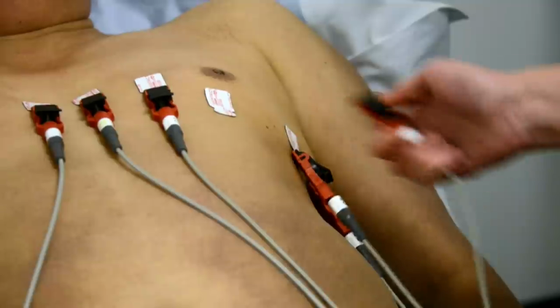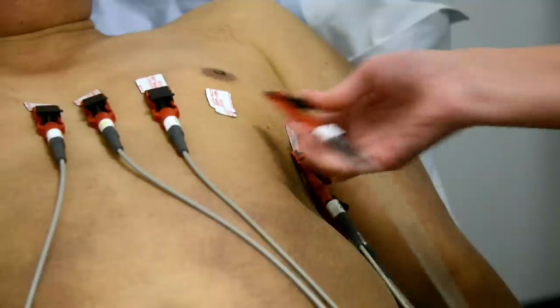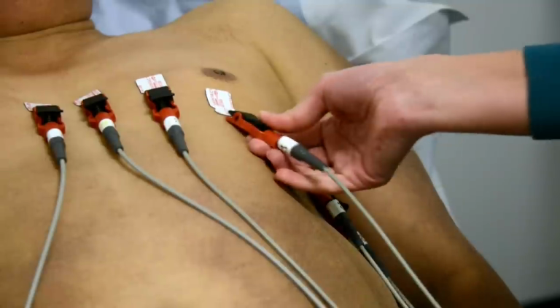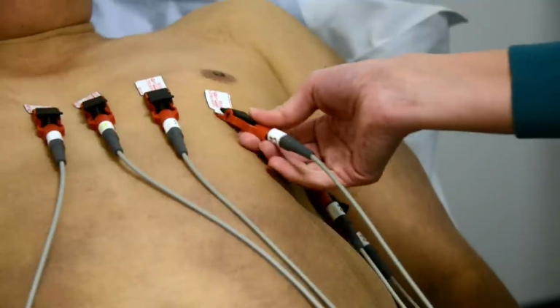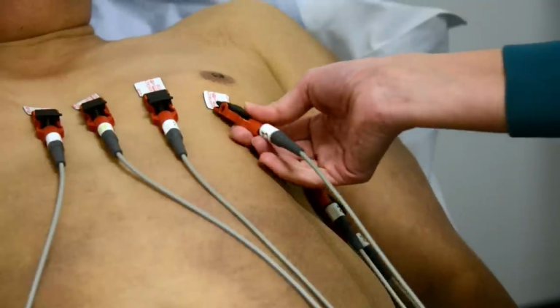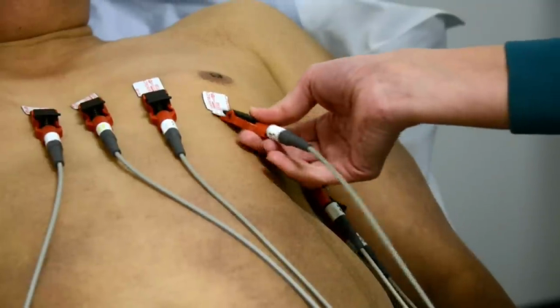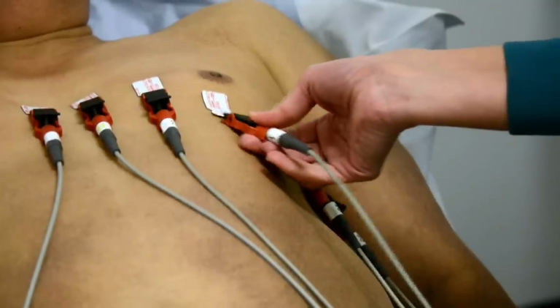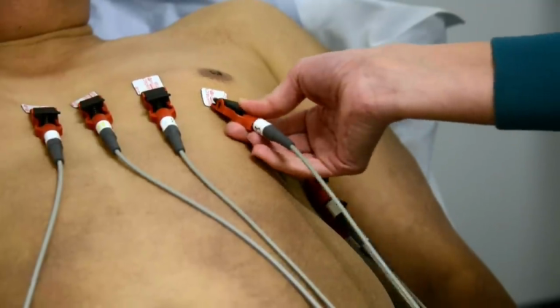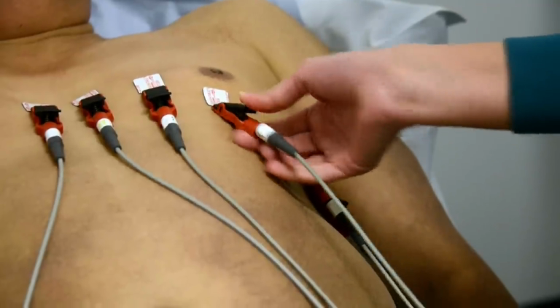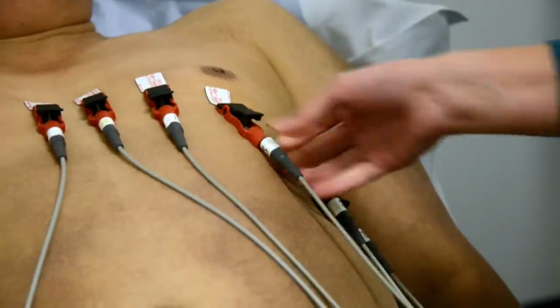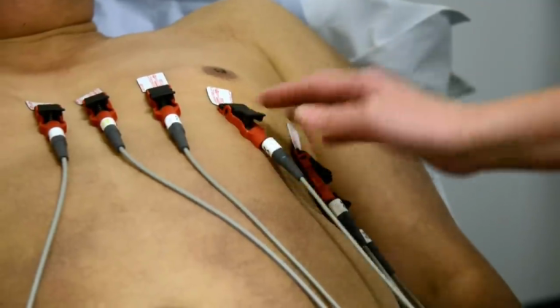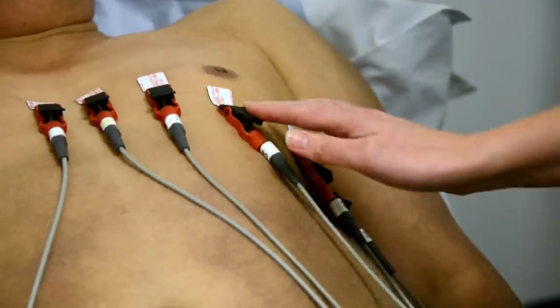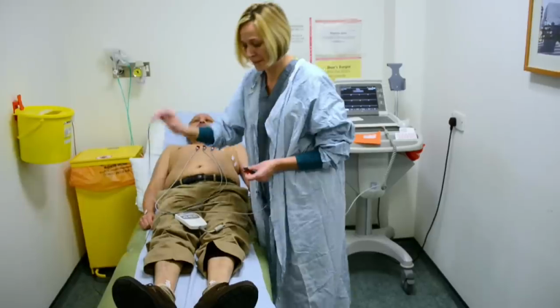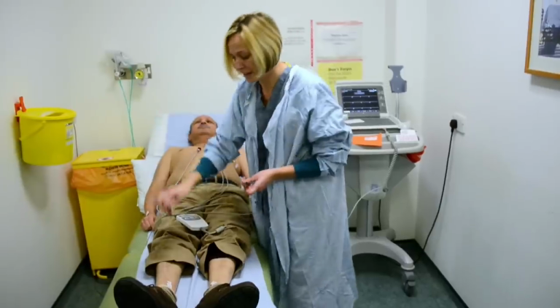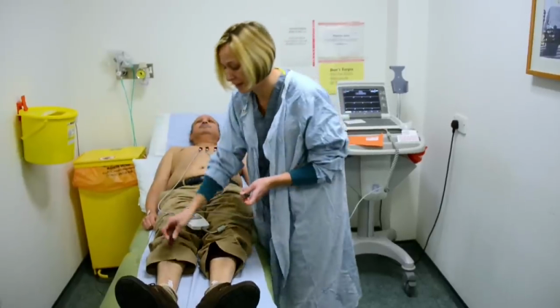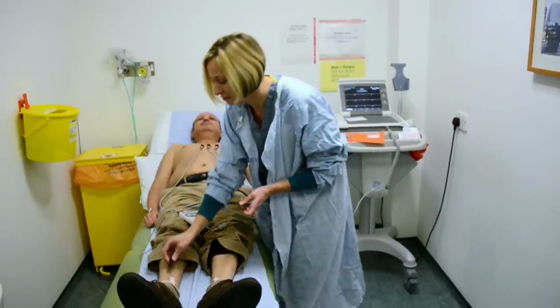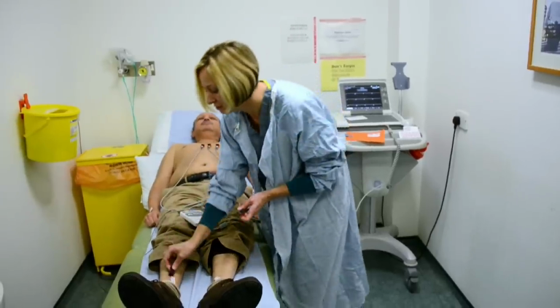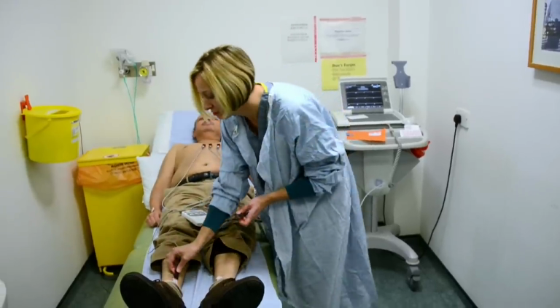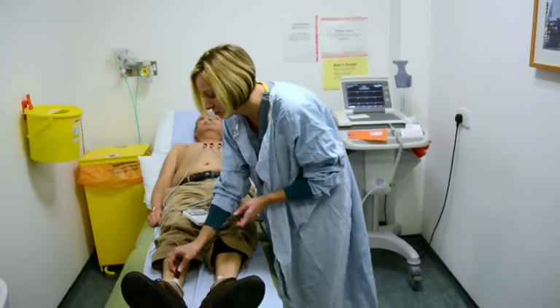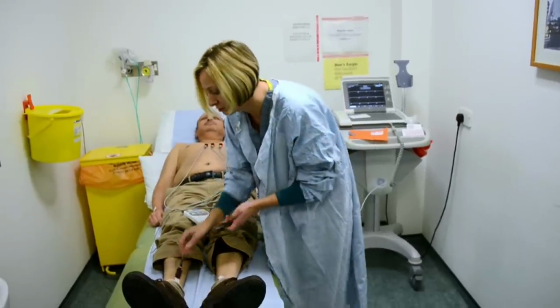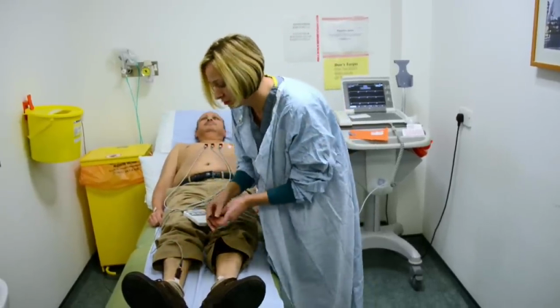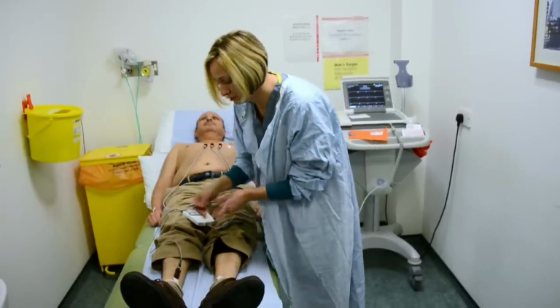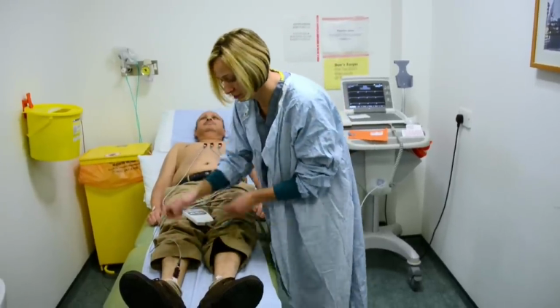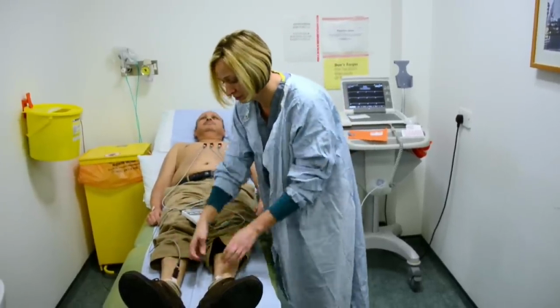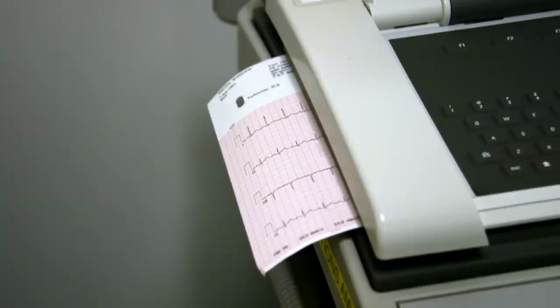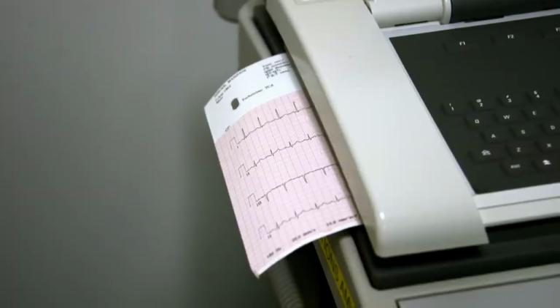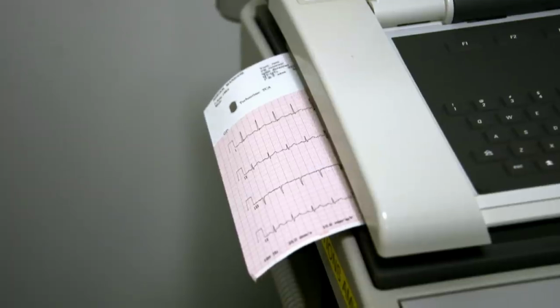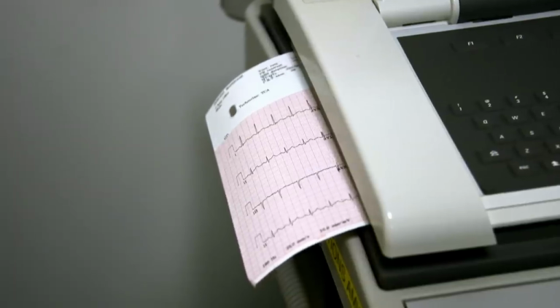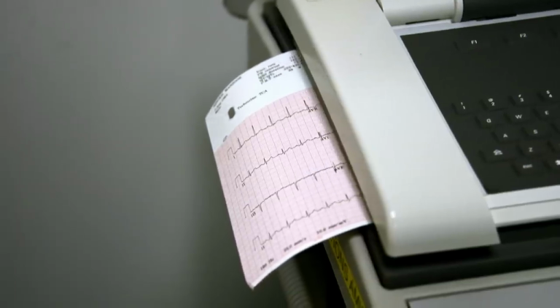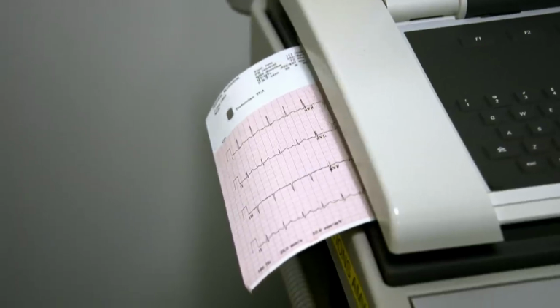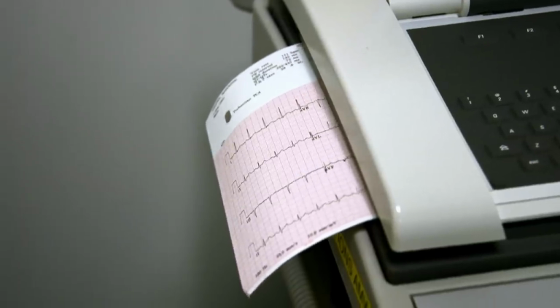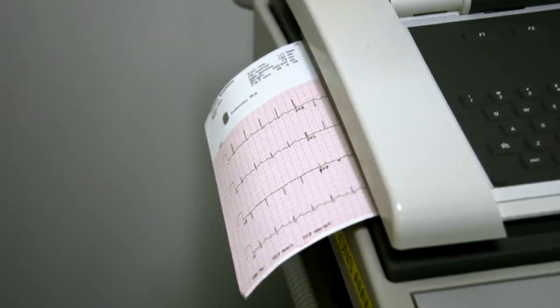This film will show you what to expect if you are having an electrocardiogram, often called an ECG.